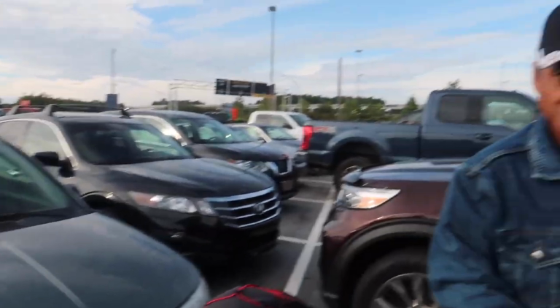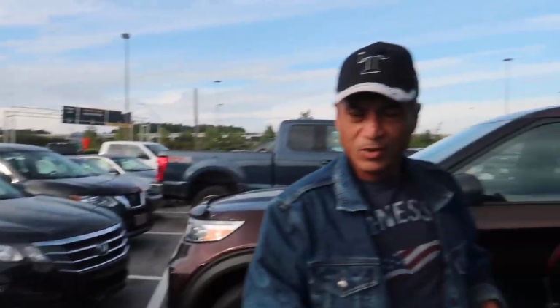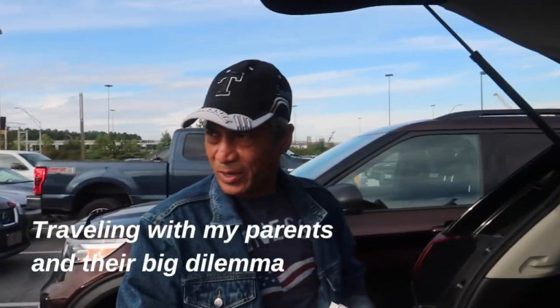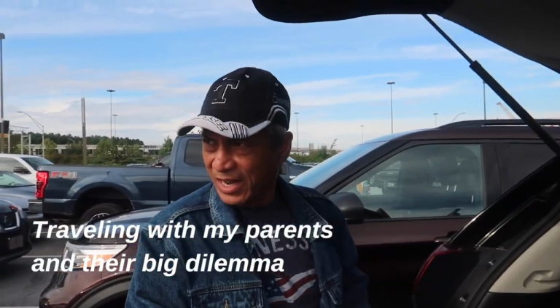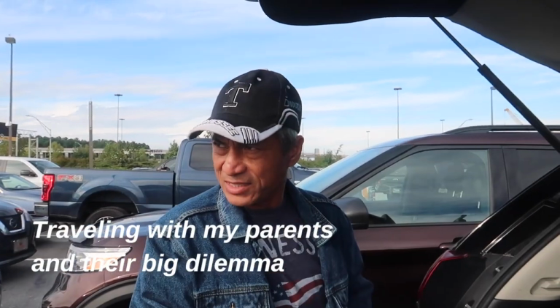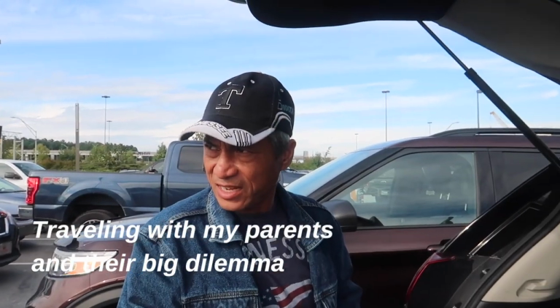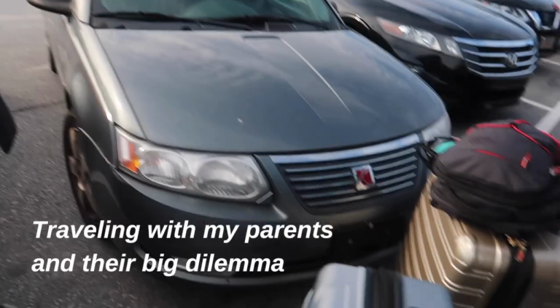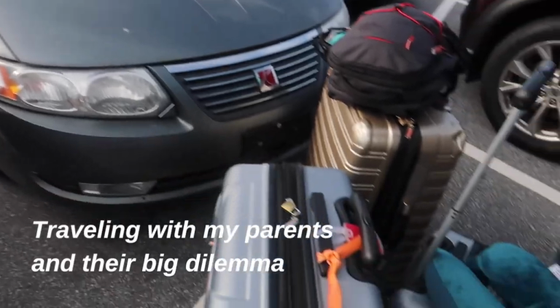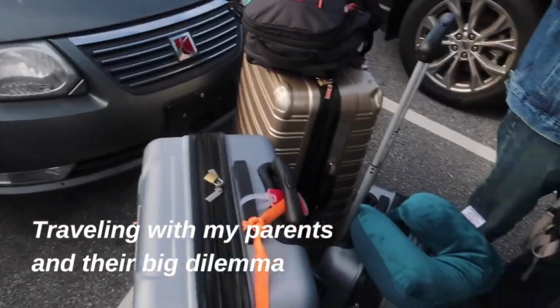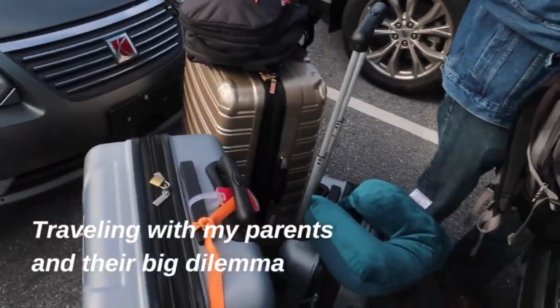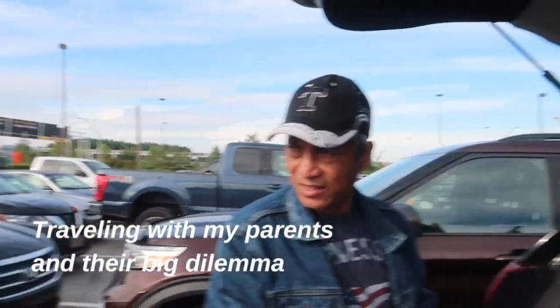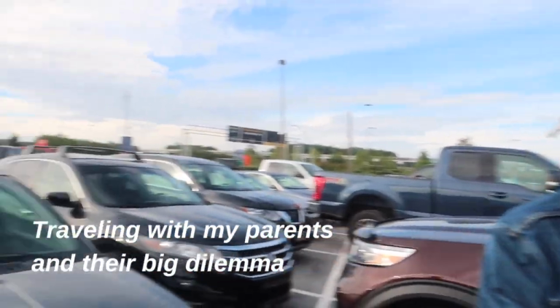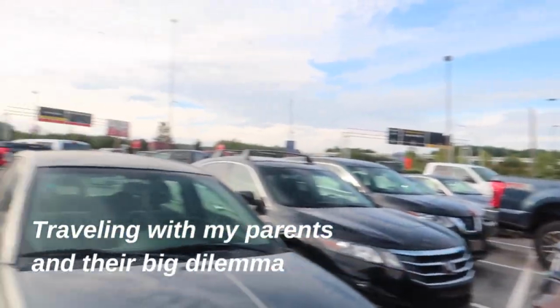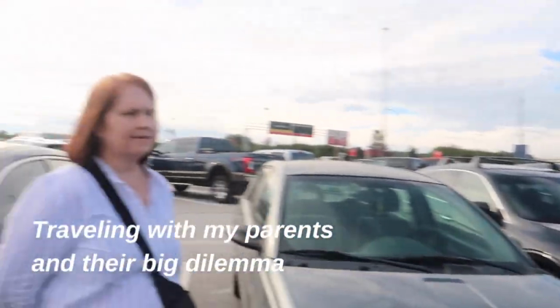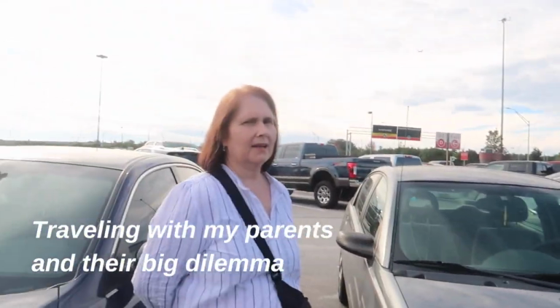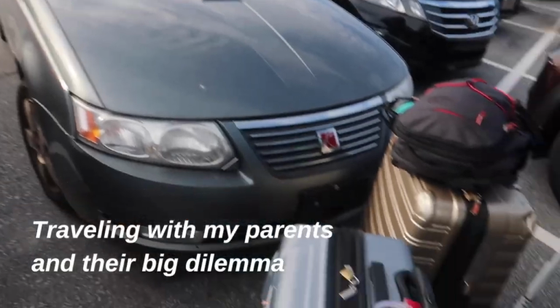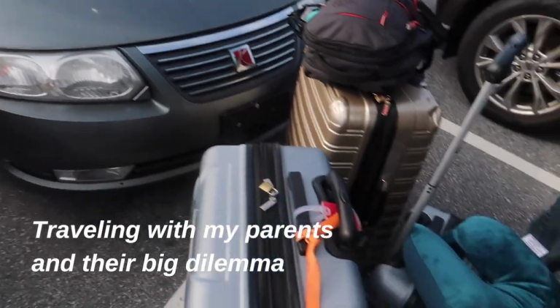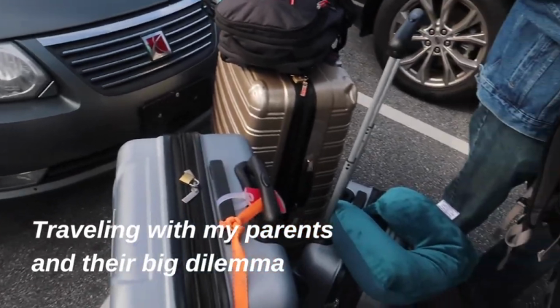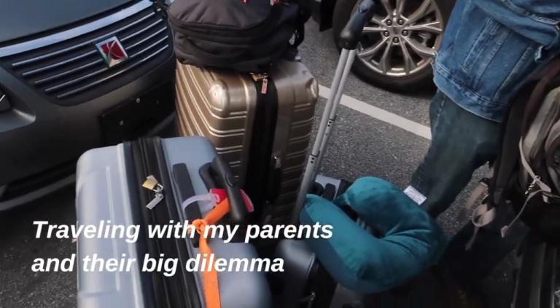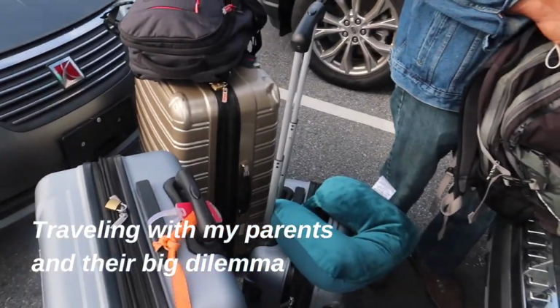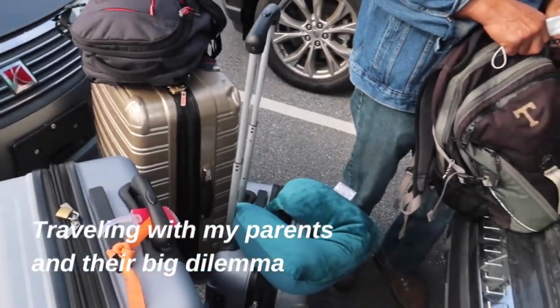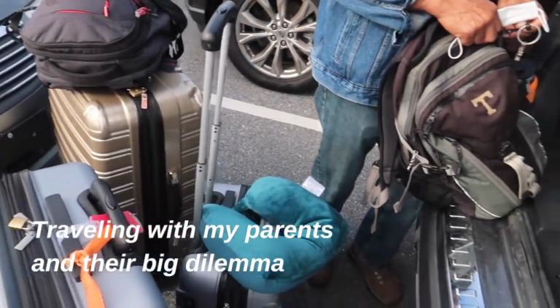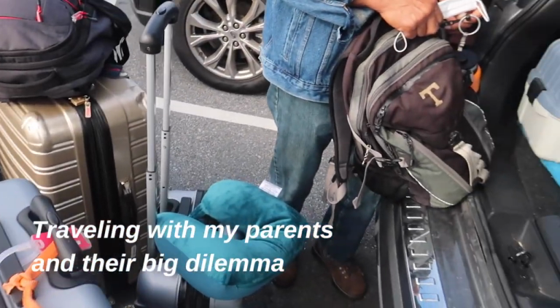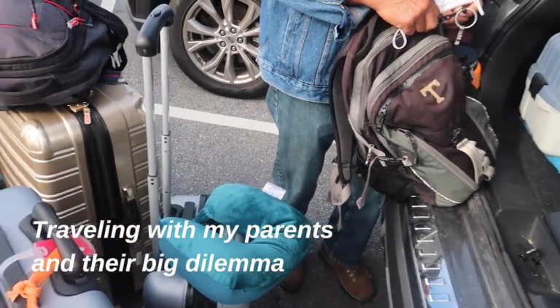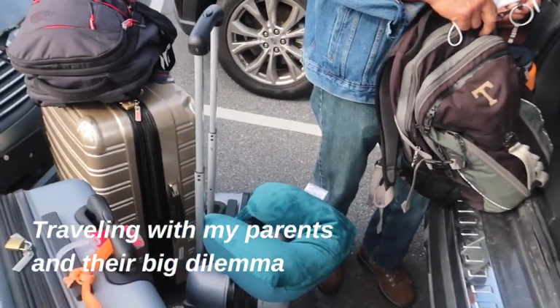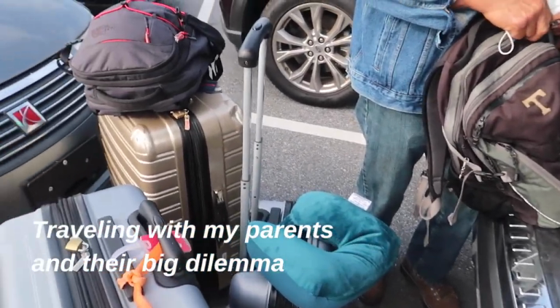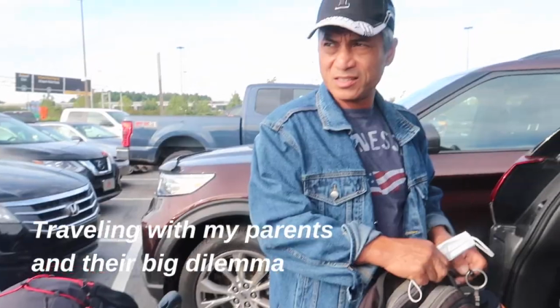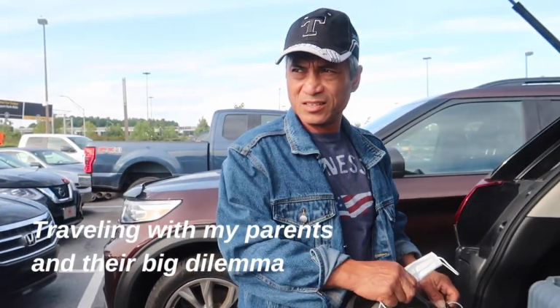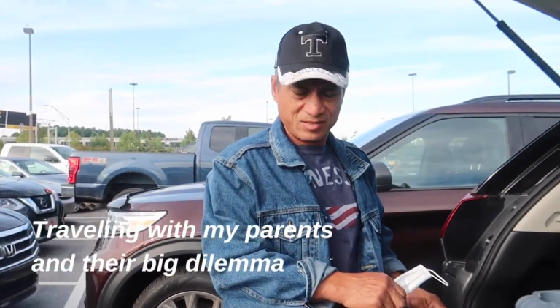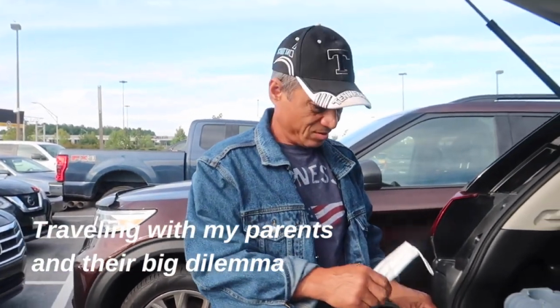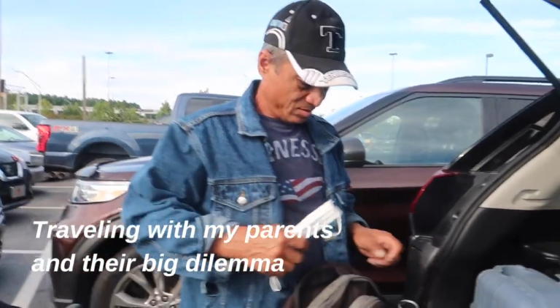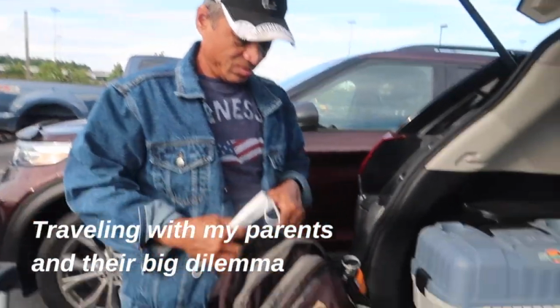Do you want to wear a hat? This hat? I have a Nike Tennessee Volunteers hat right now. Do you want to wear this? No, I do not want to wear a hat.